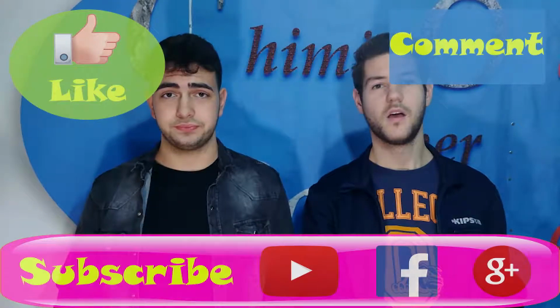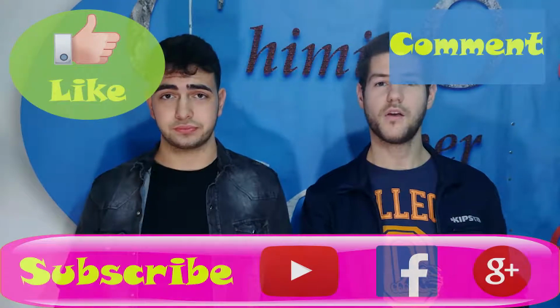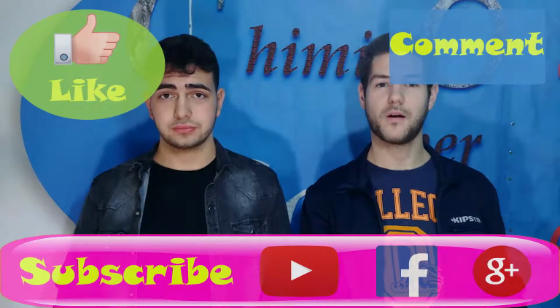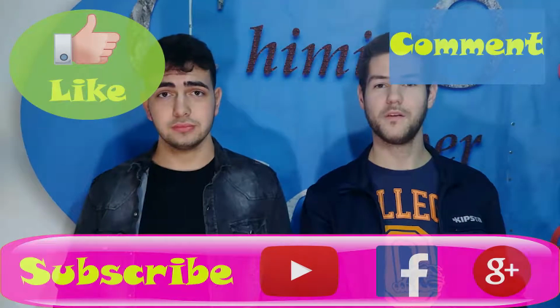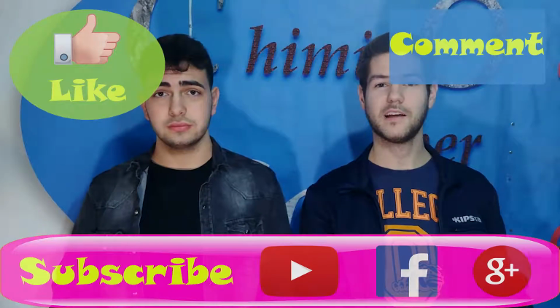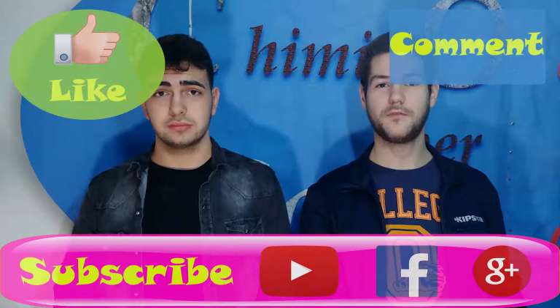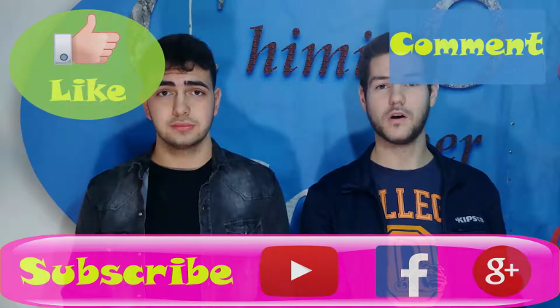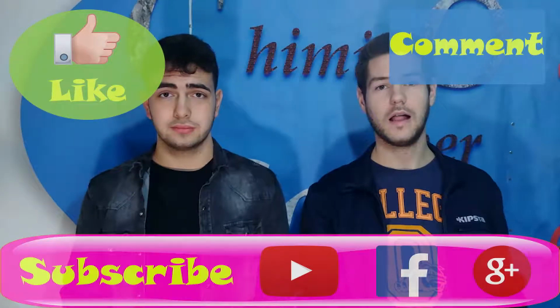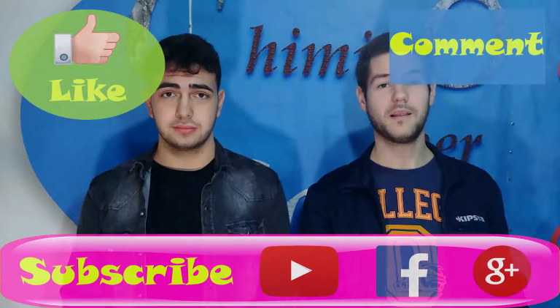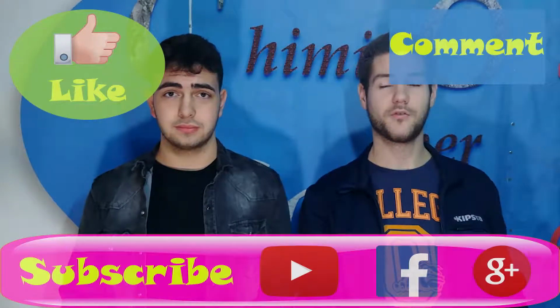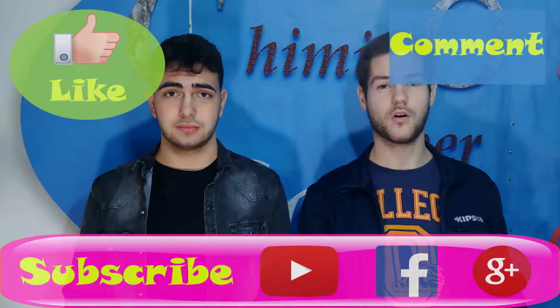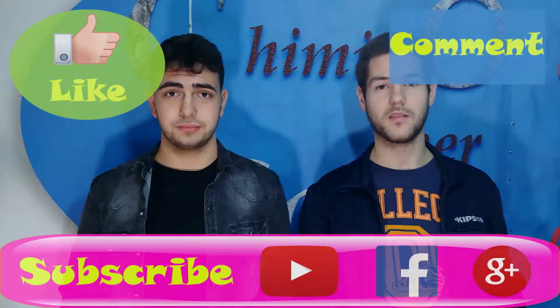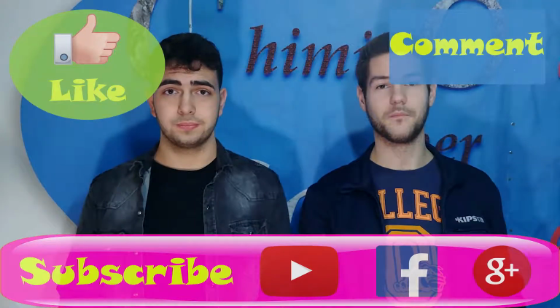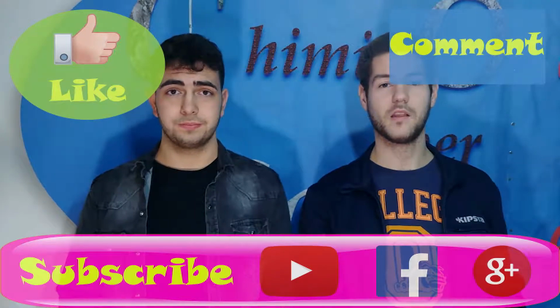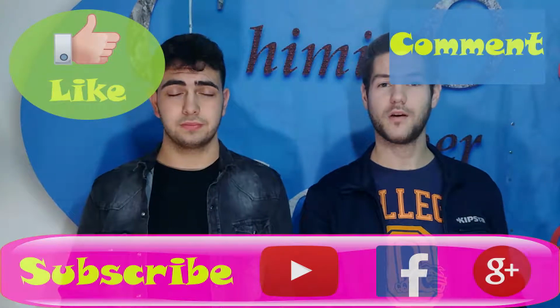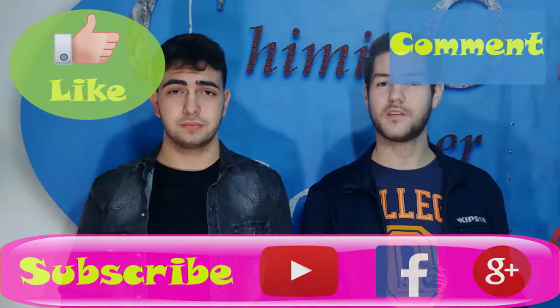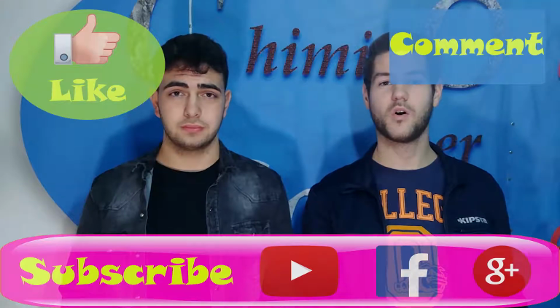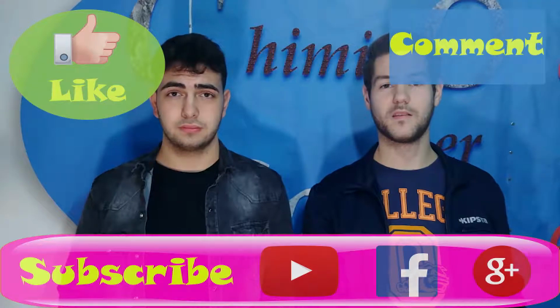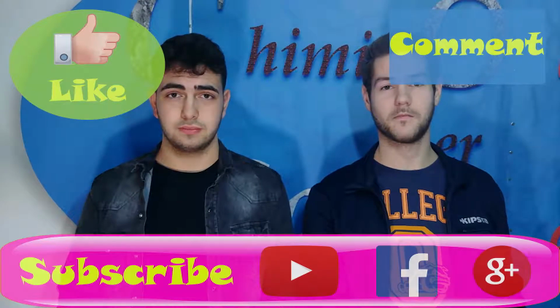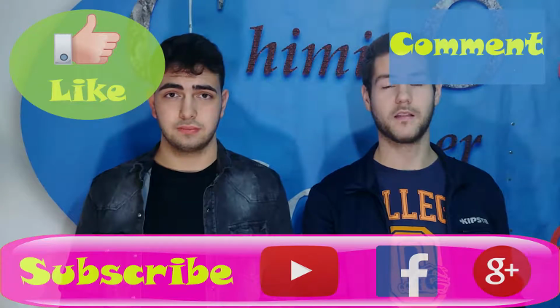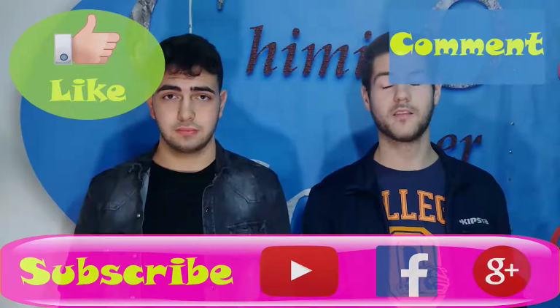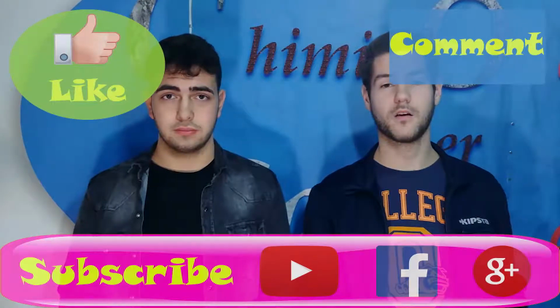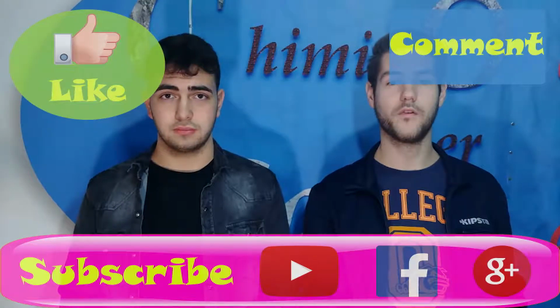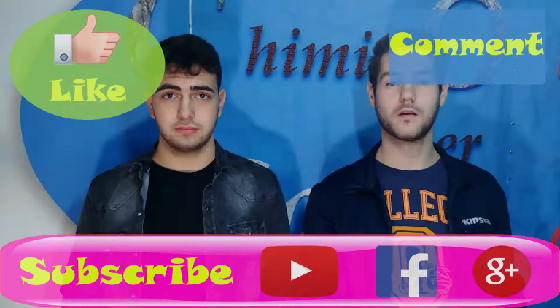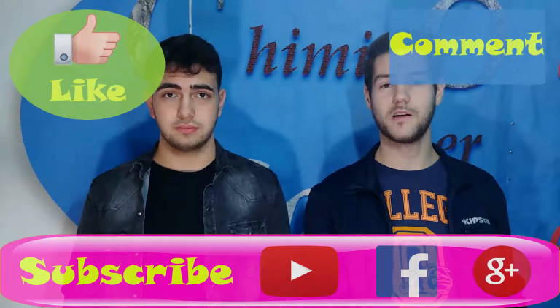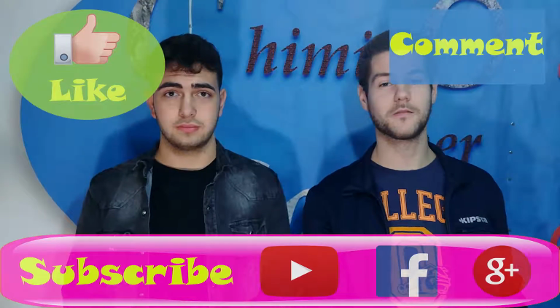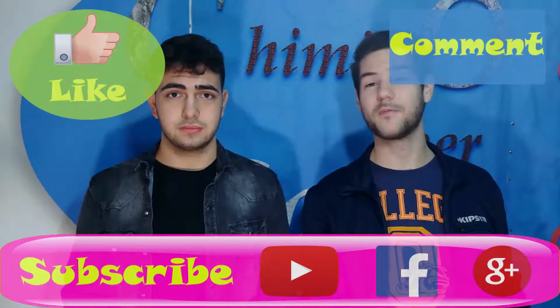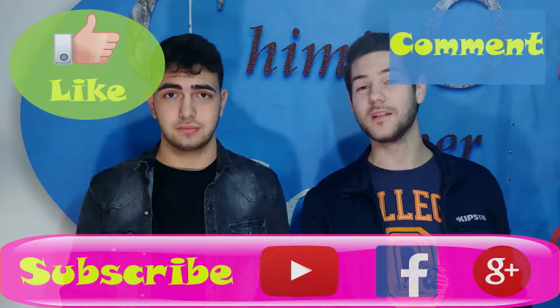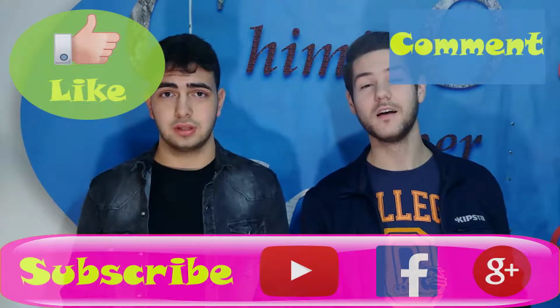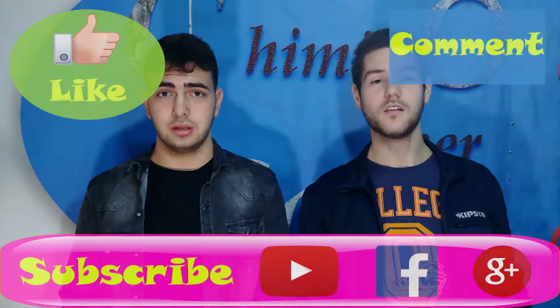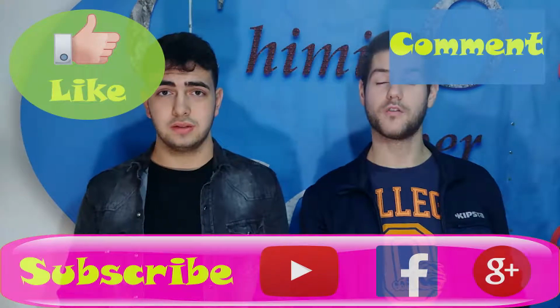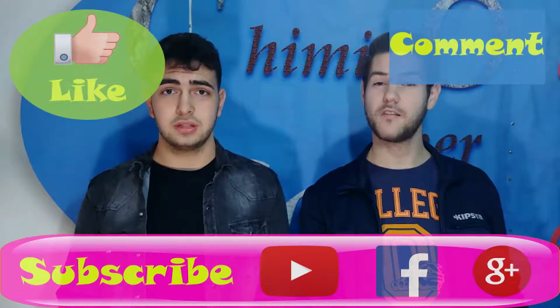So everyone, if you like this video, please let us know in the comments, and if you want to see more amazing experiments, go visit our page and subscribe to it. That is all — thanks for watching!